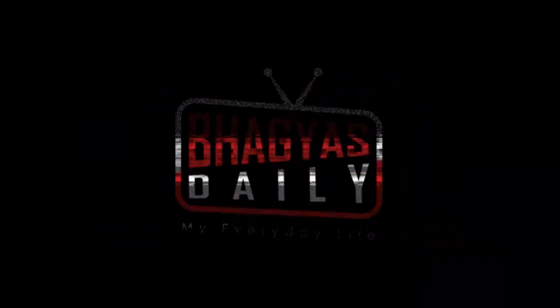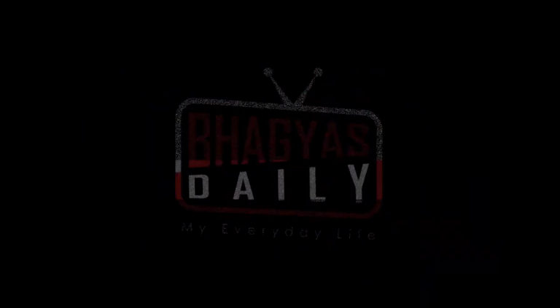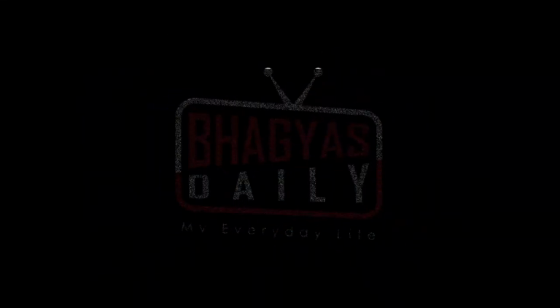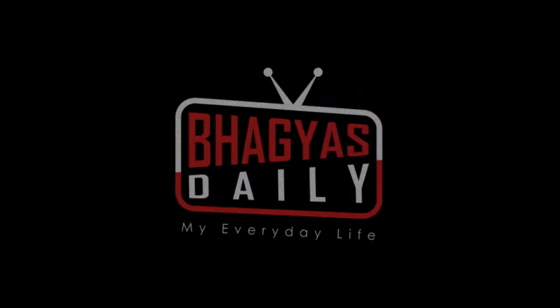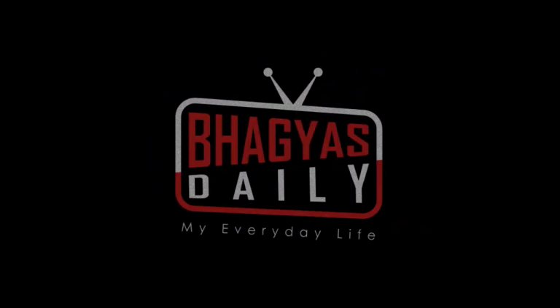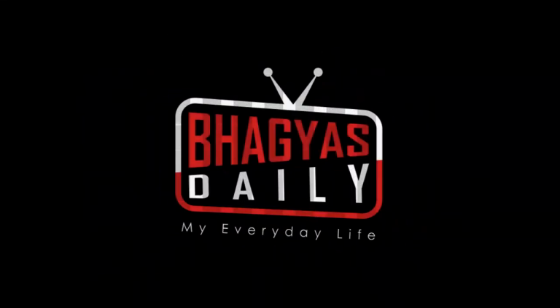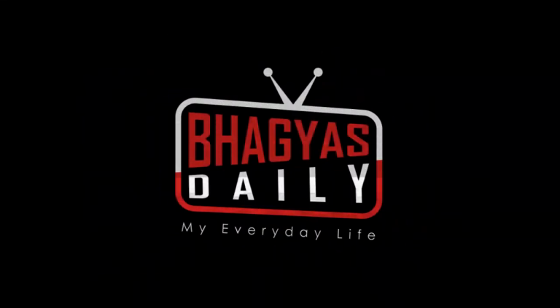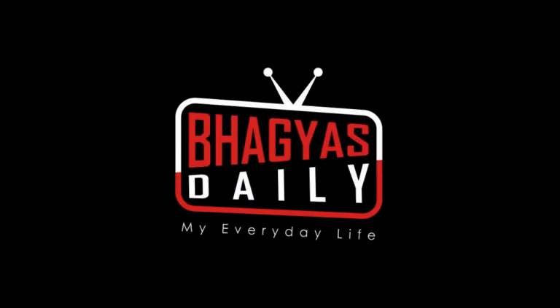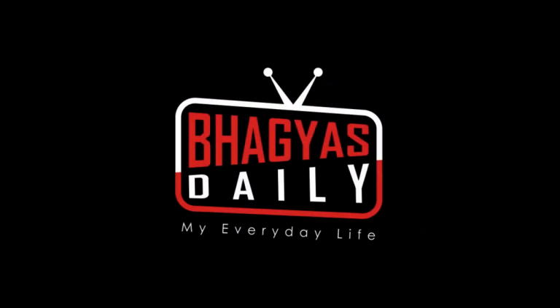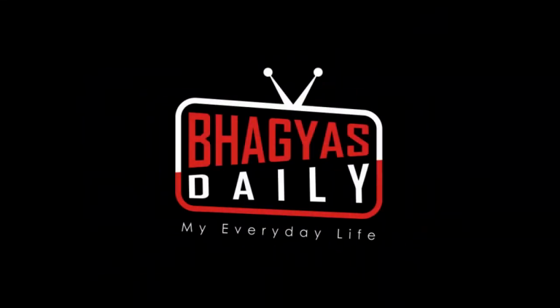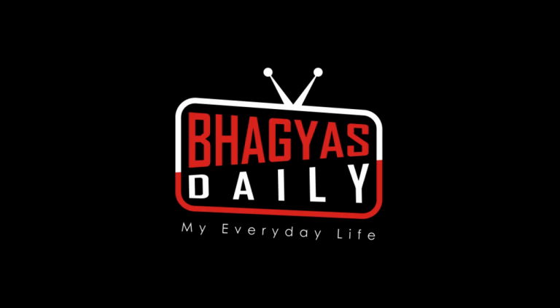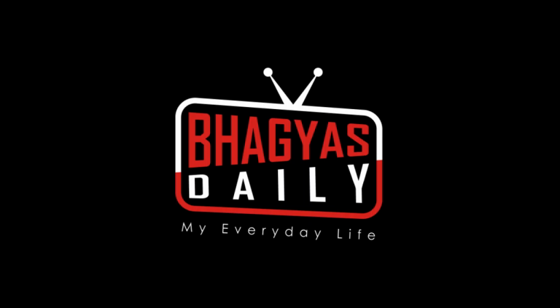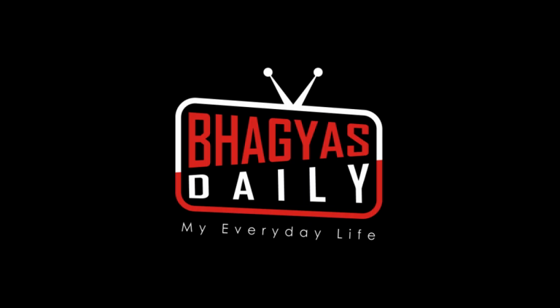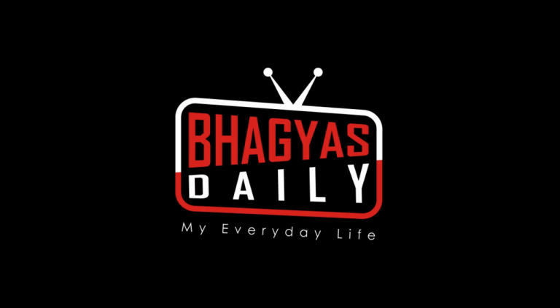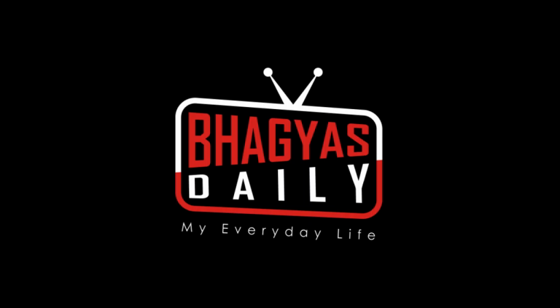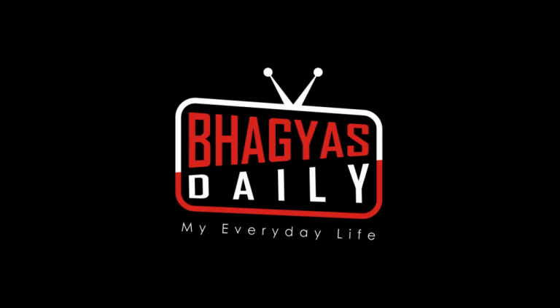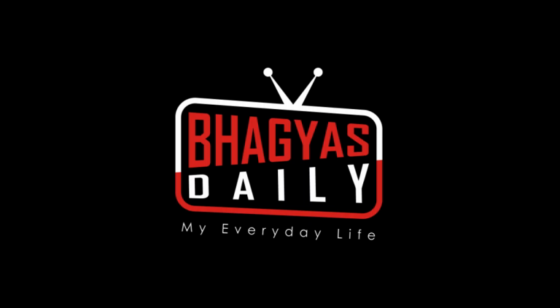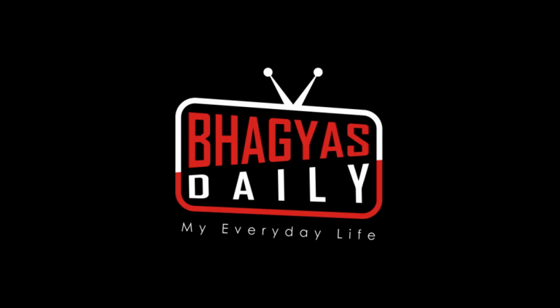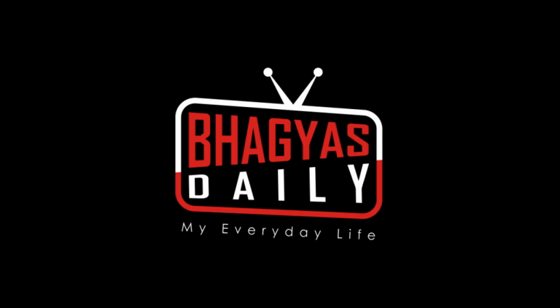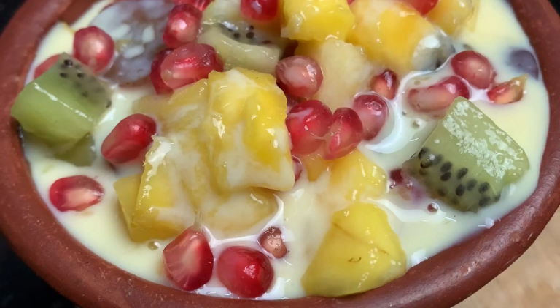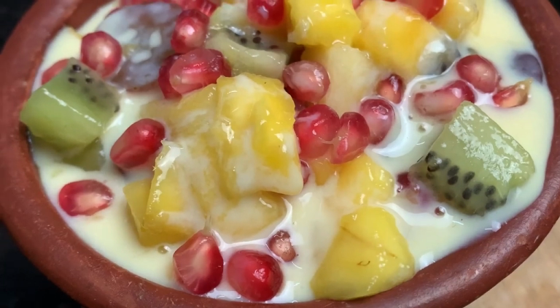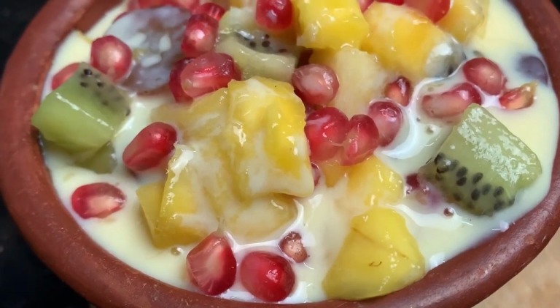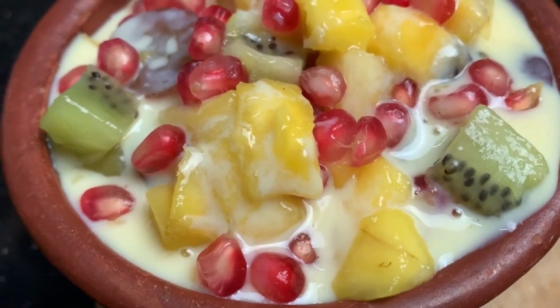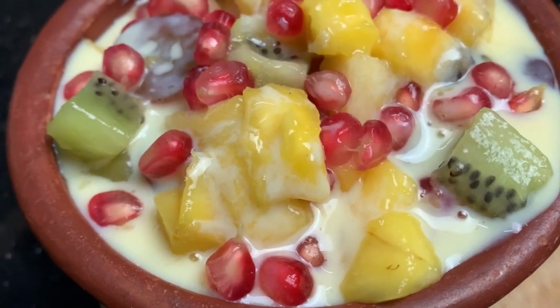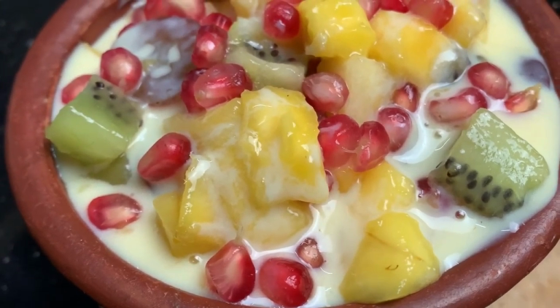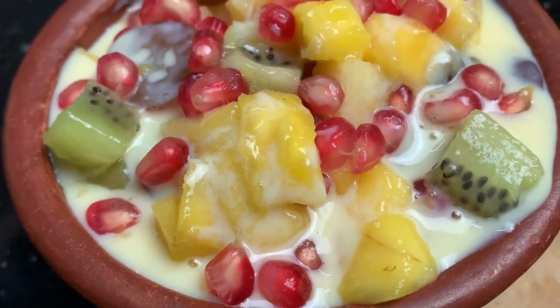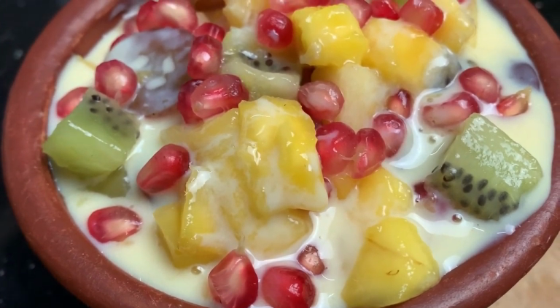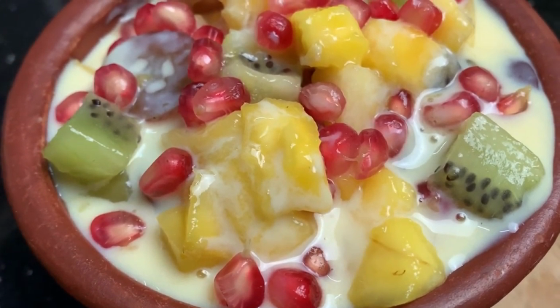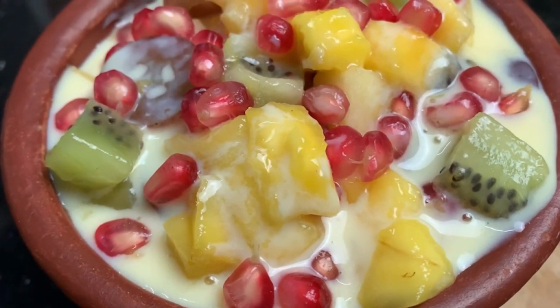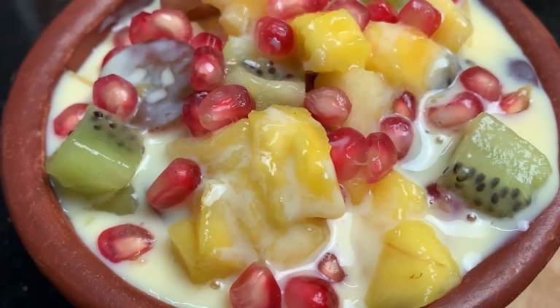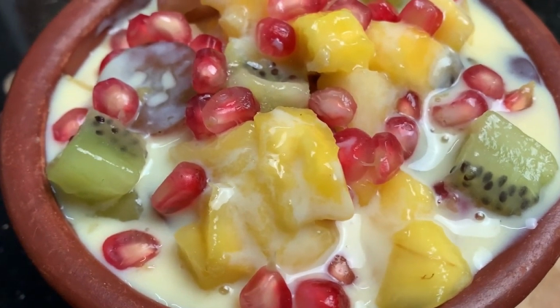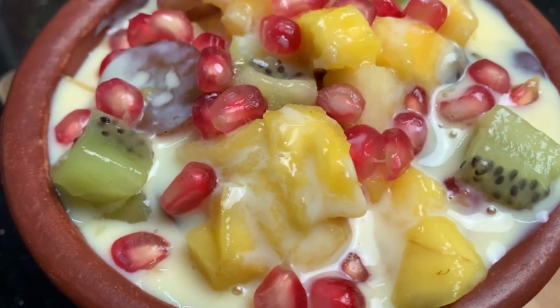Hello friends, welcome to Baggiyas Daily. I am going to make a sweet dish.